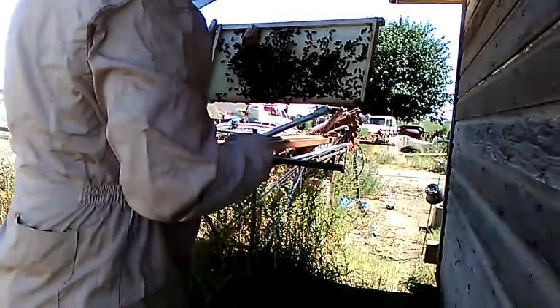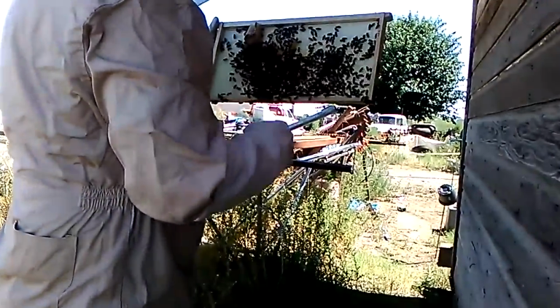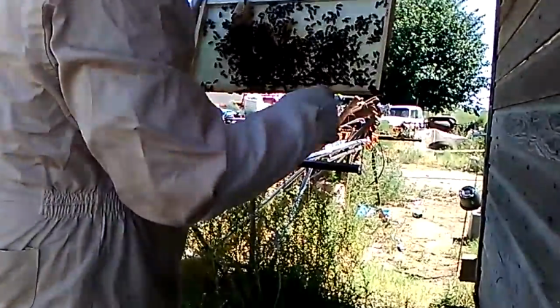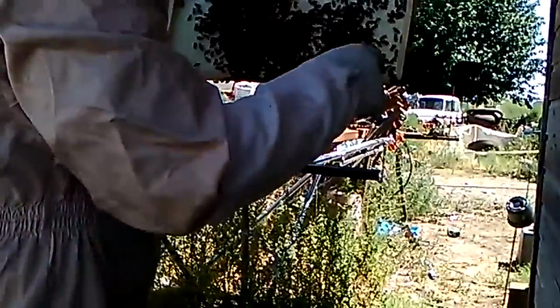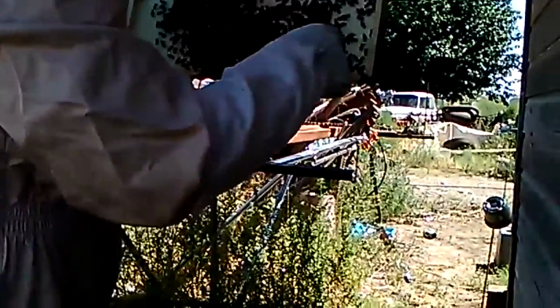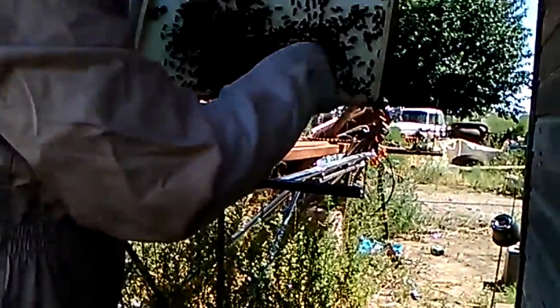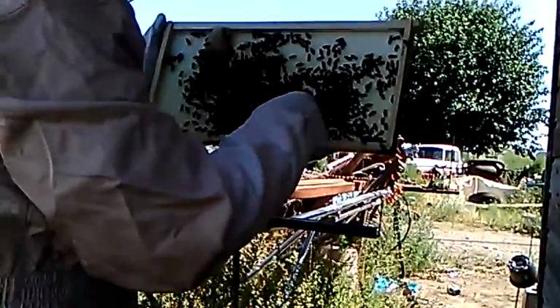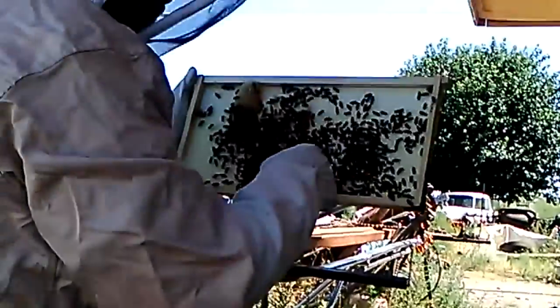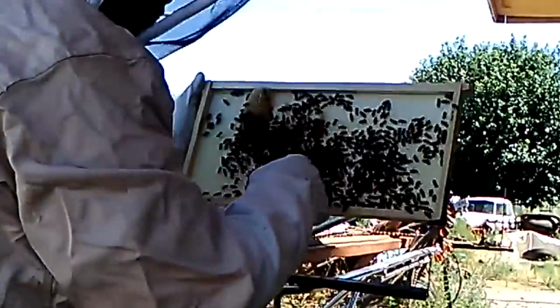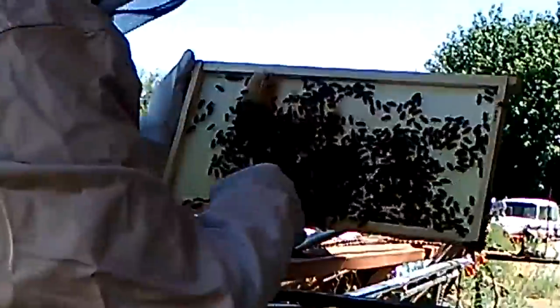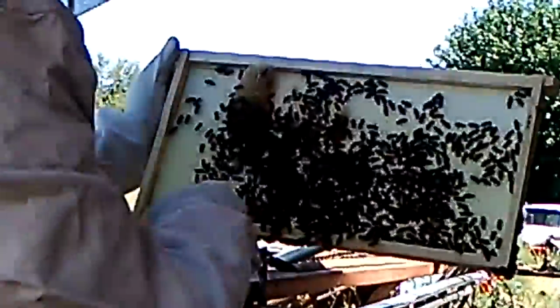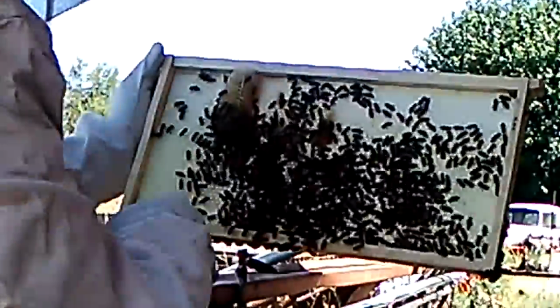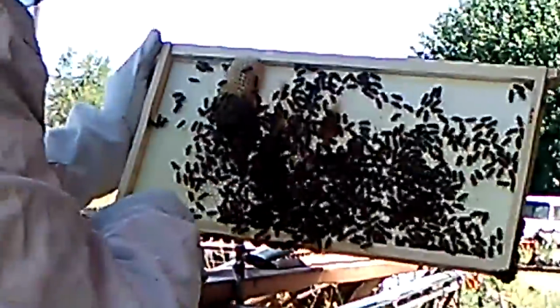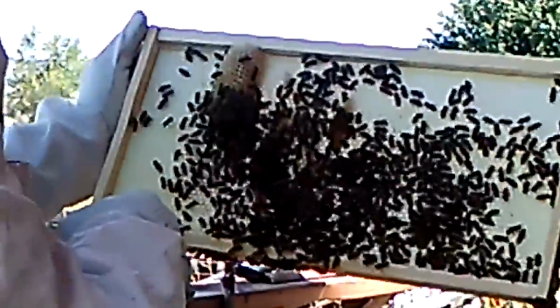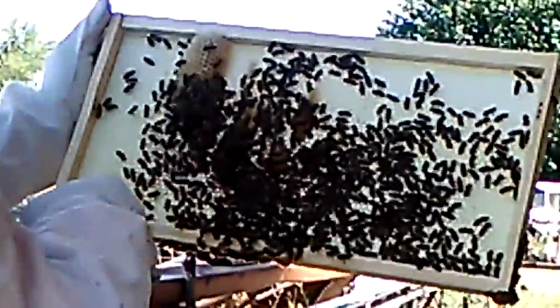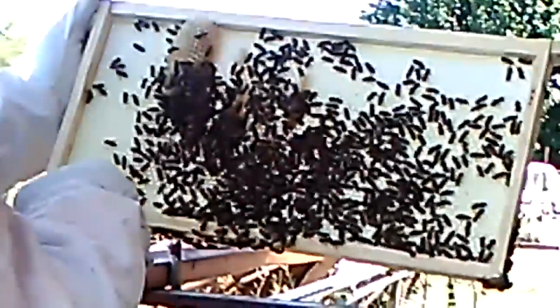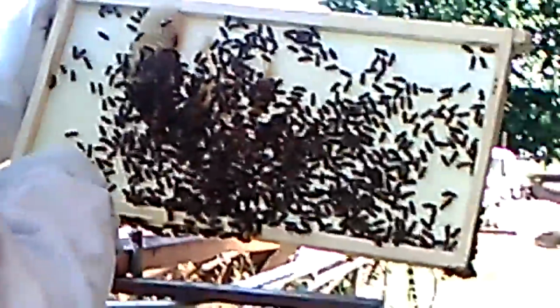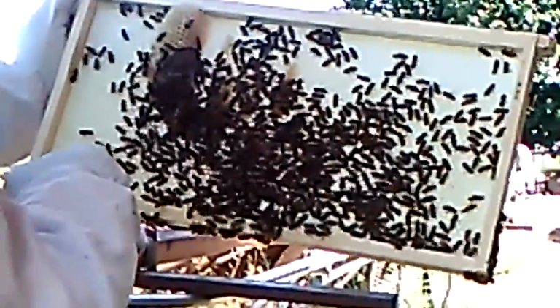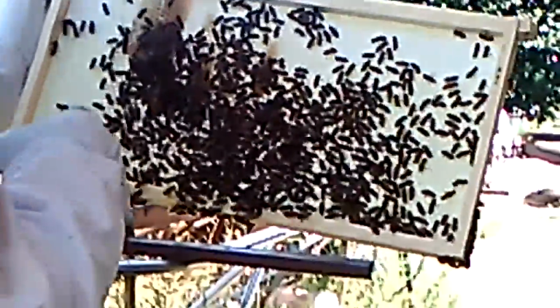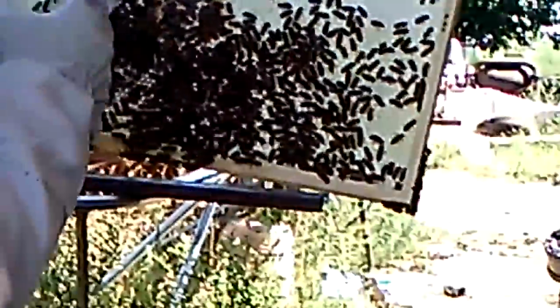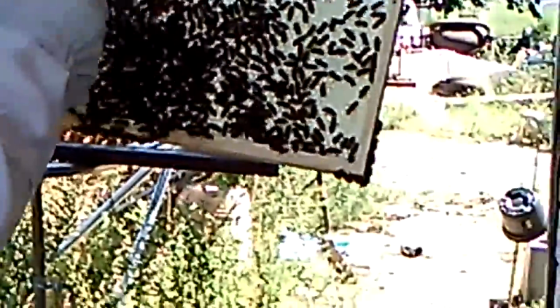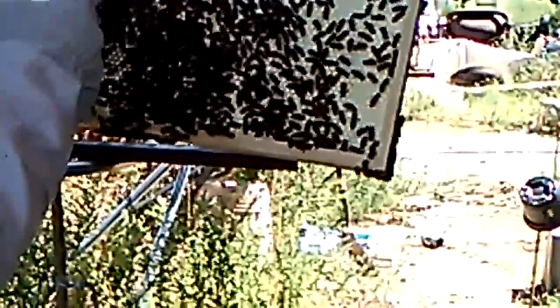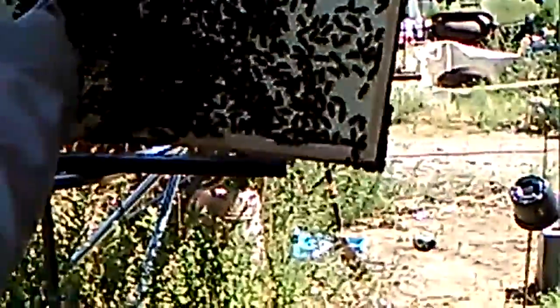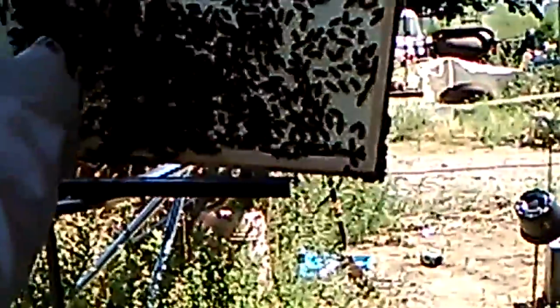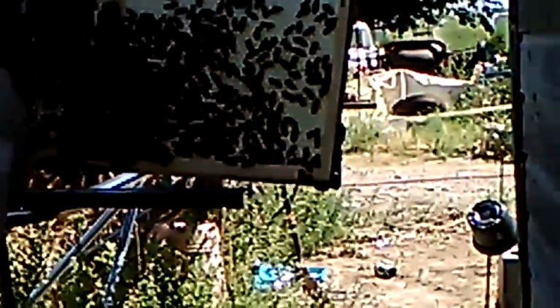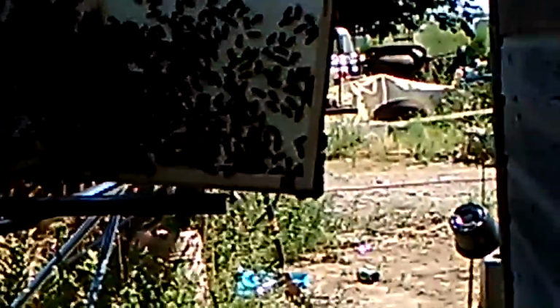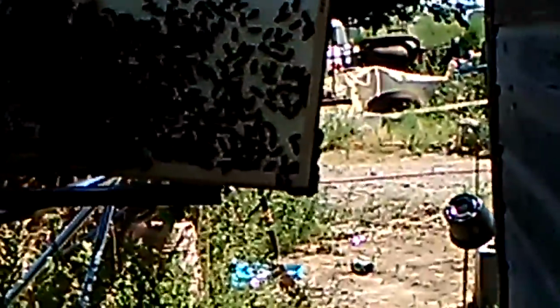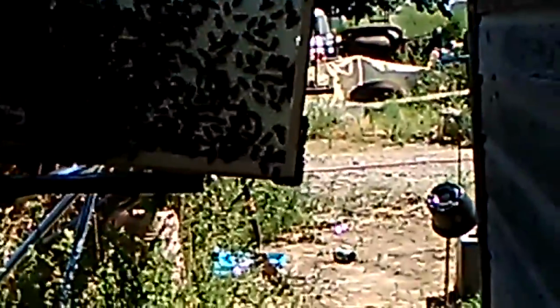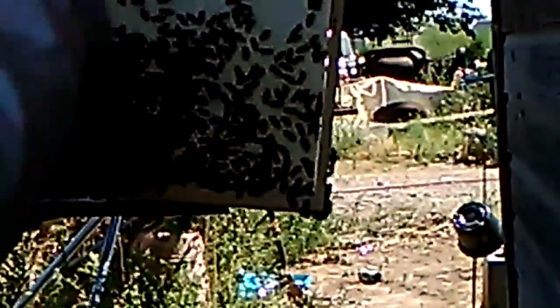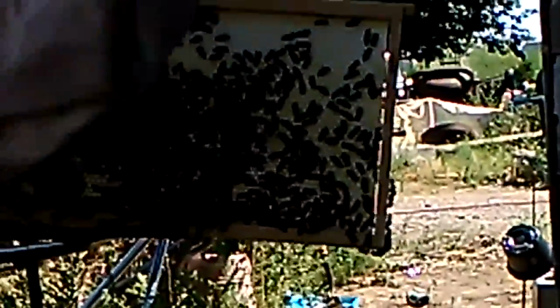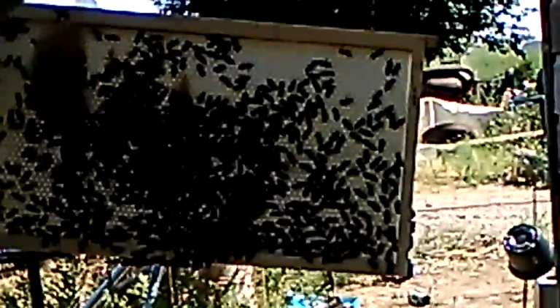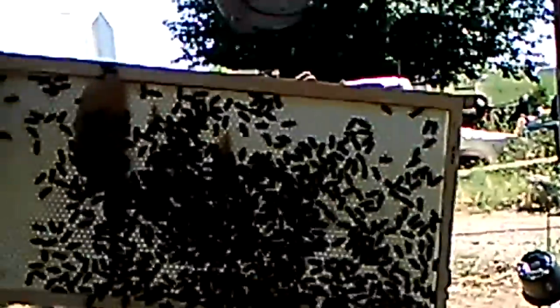These are all new ones. These are all young babies. I don't know how many days old these guys are, but they're not very old.